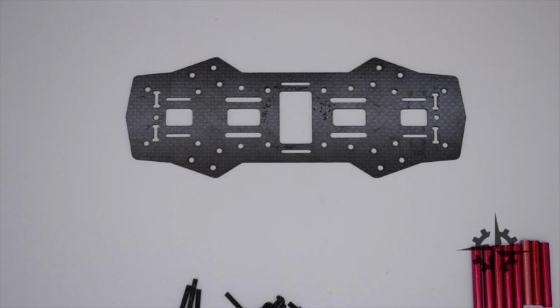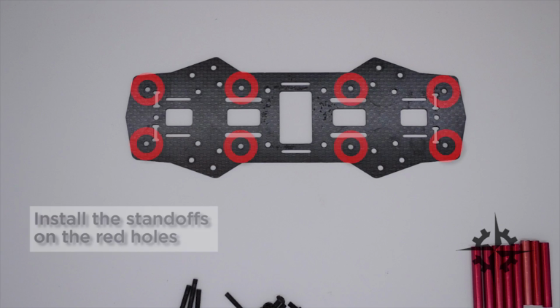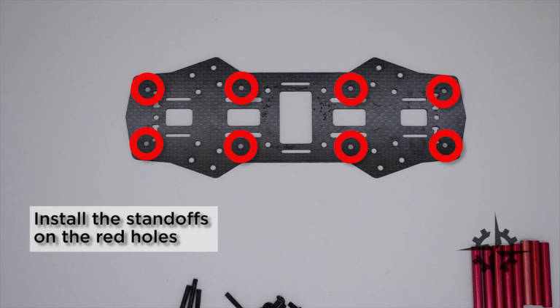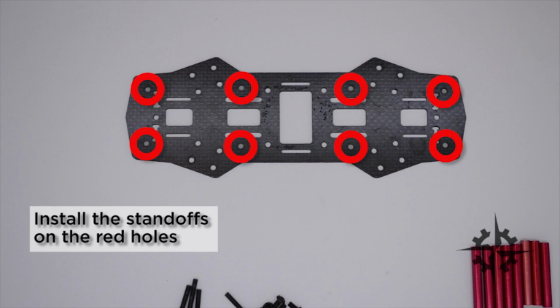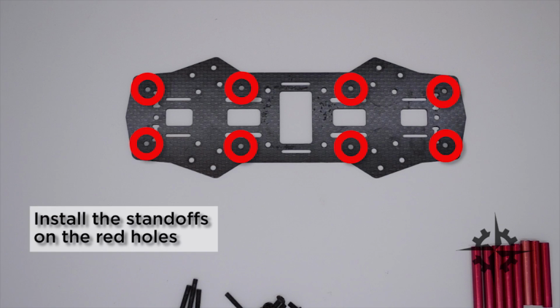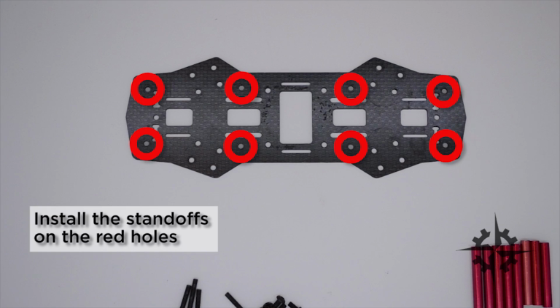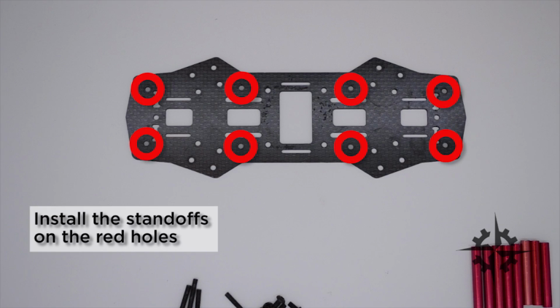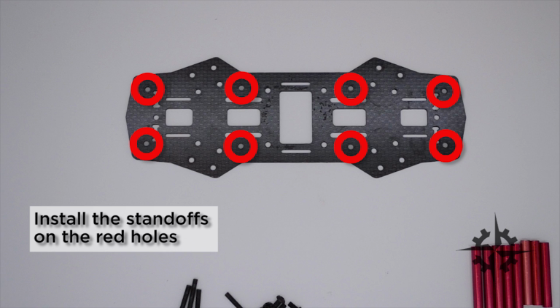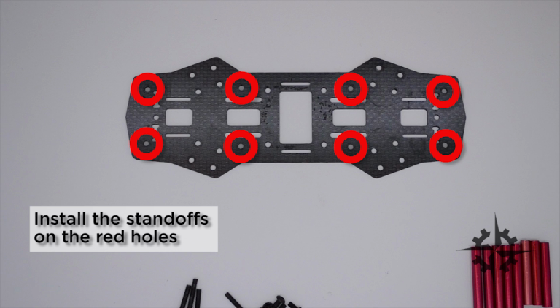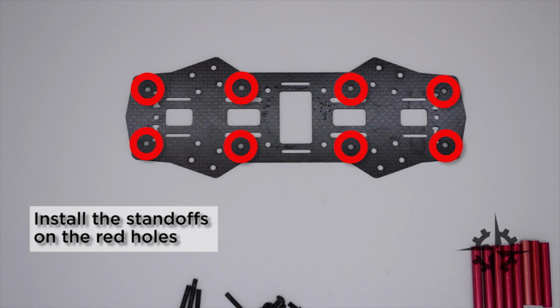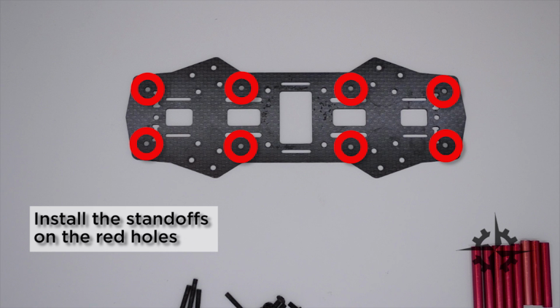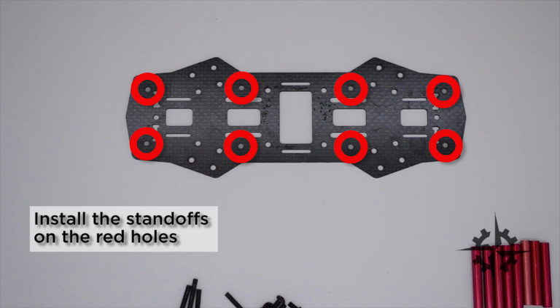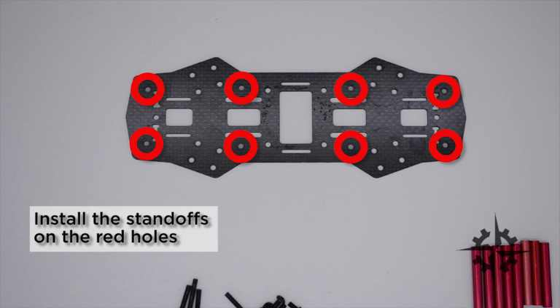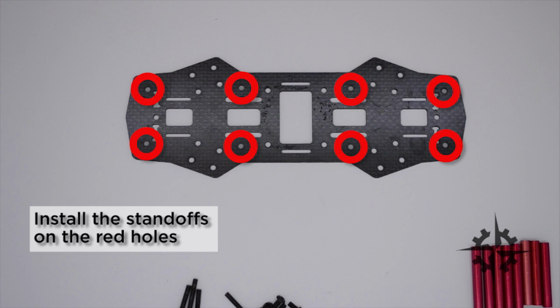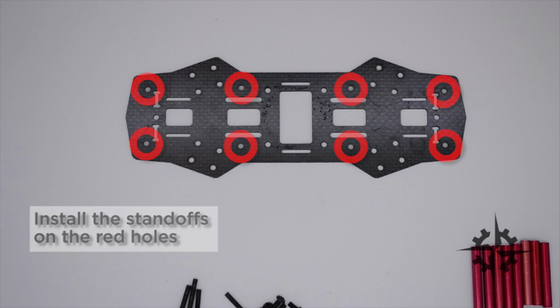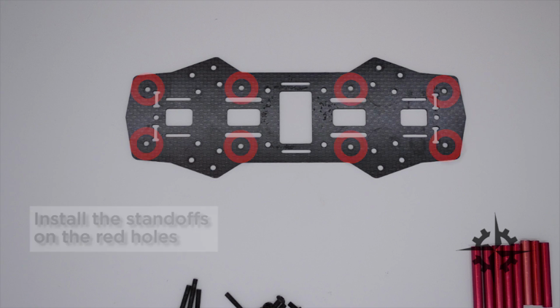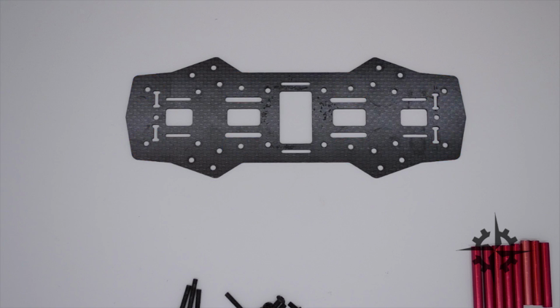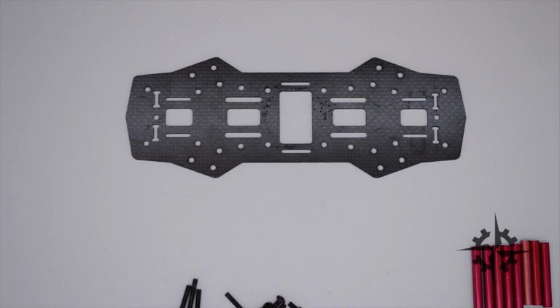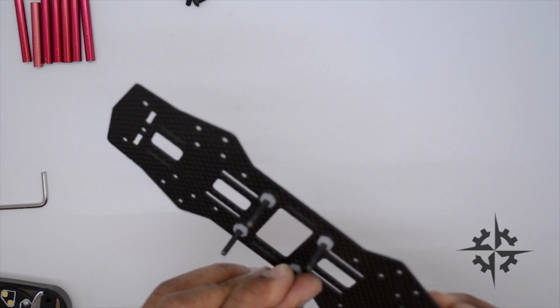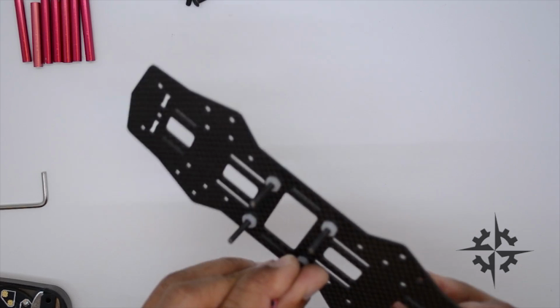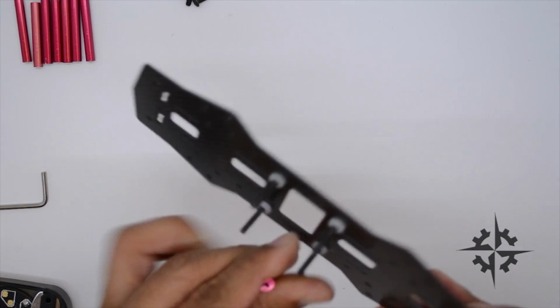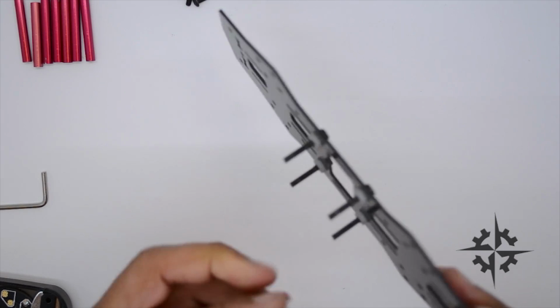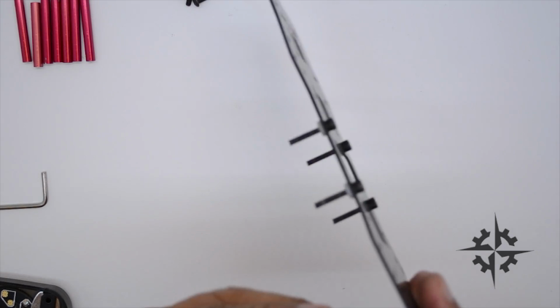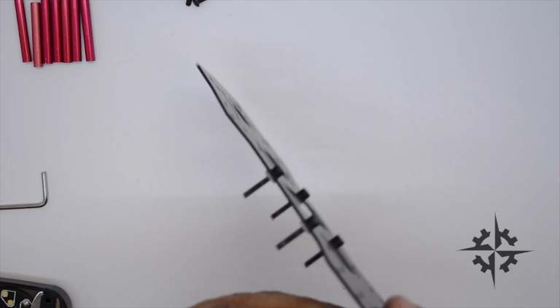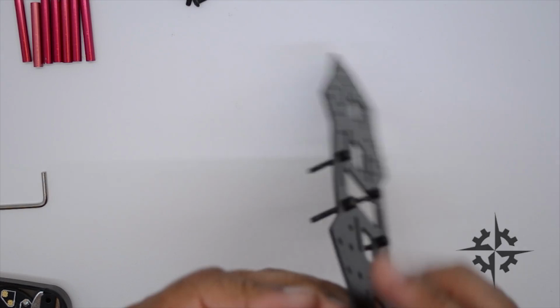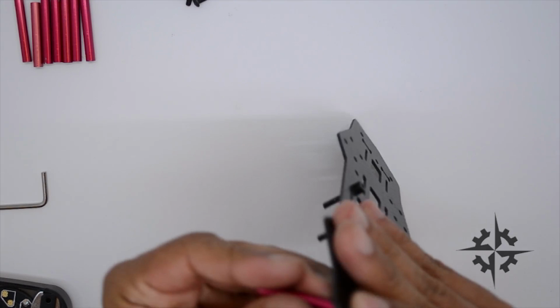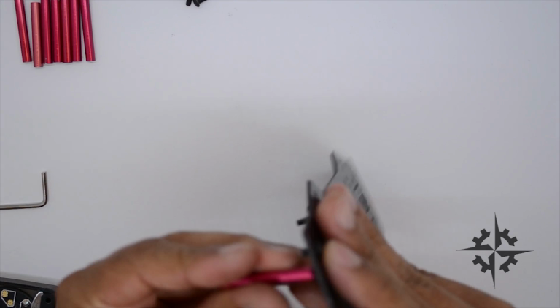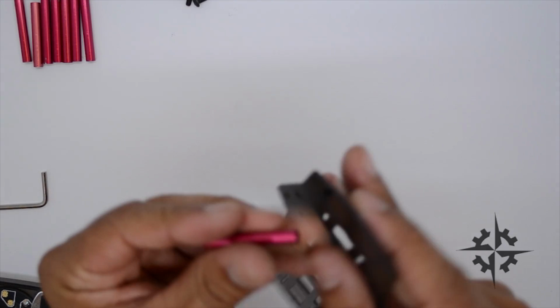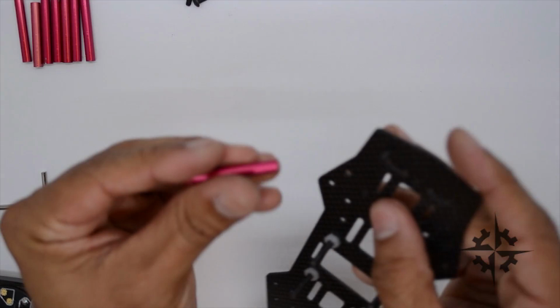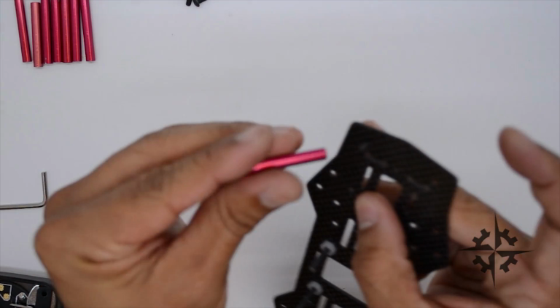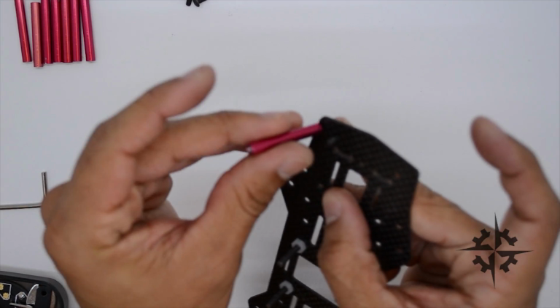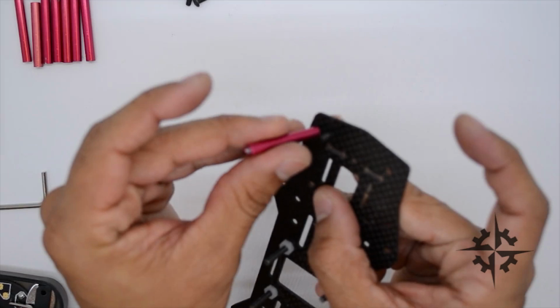The next step is to install the standoffs on the red holes. I'm gonna be using M3 by 8 millimeter screws.